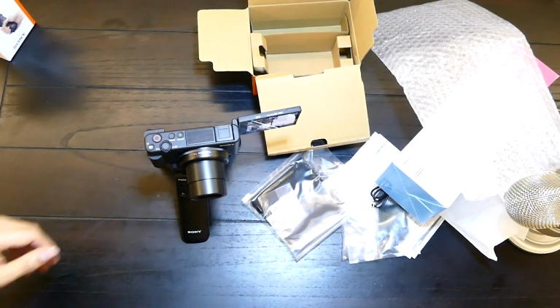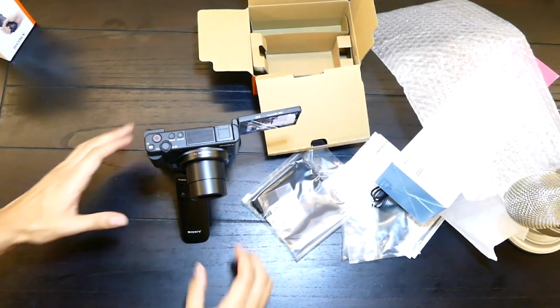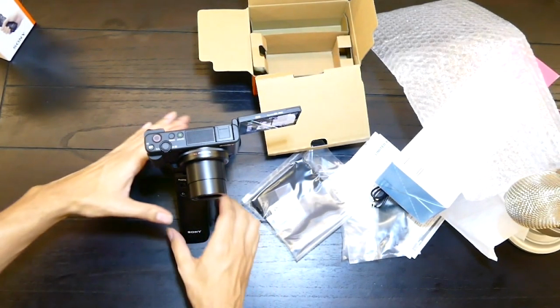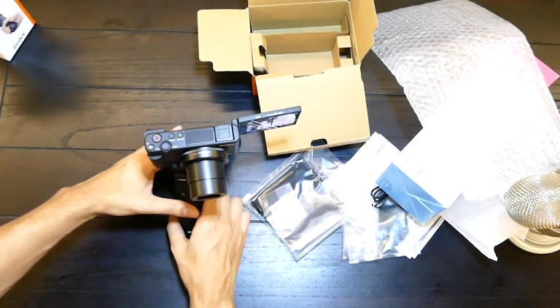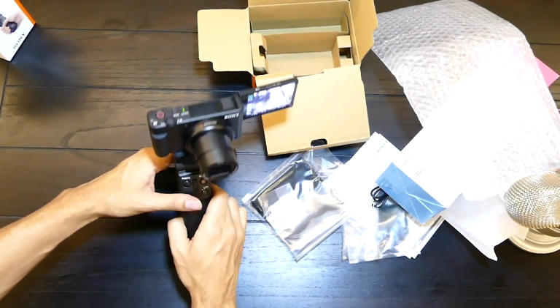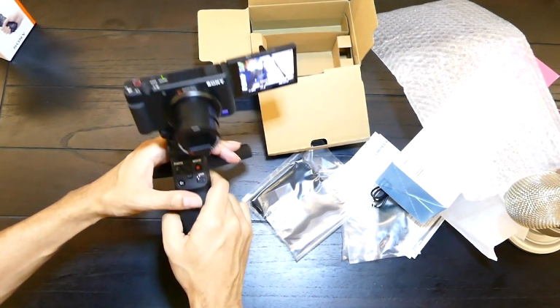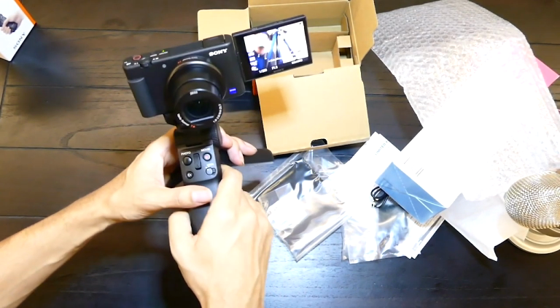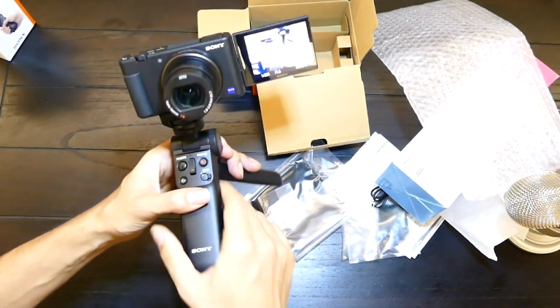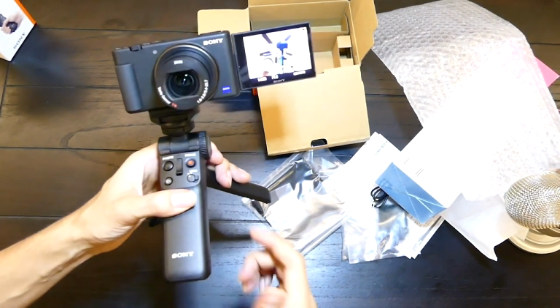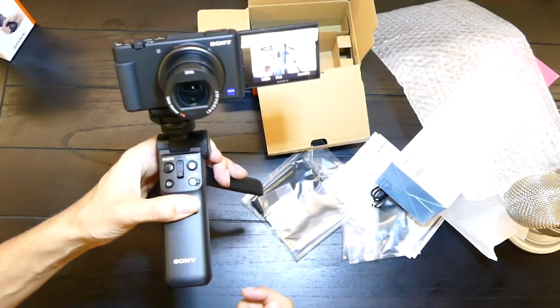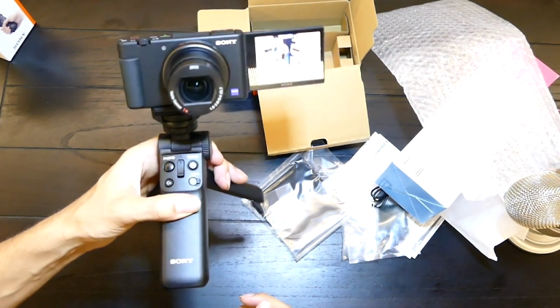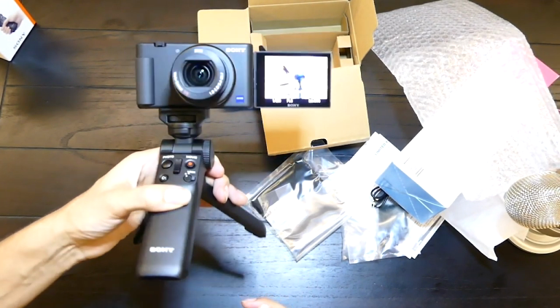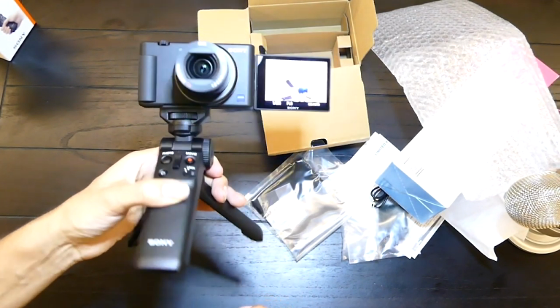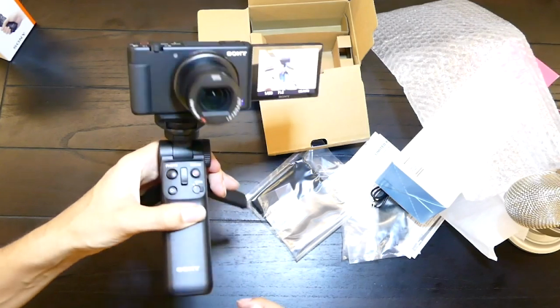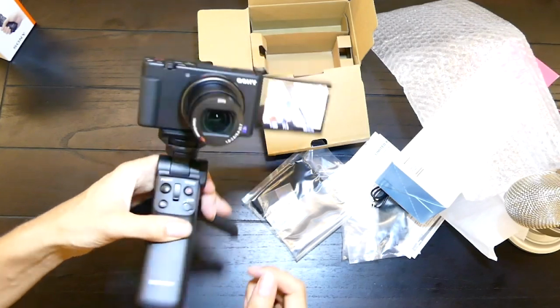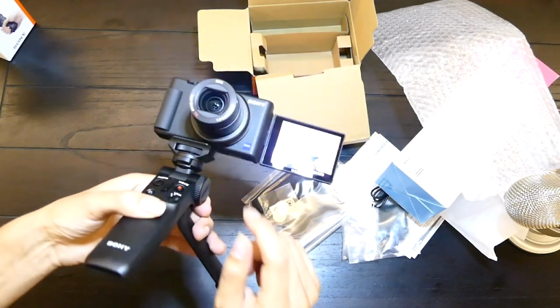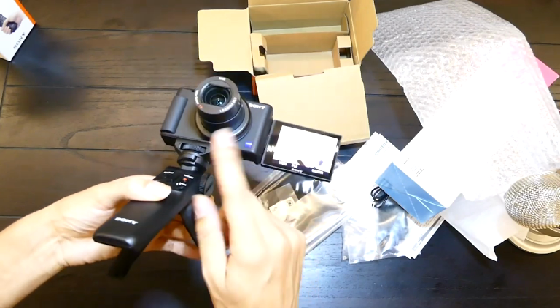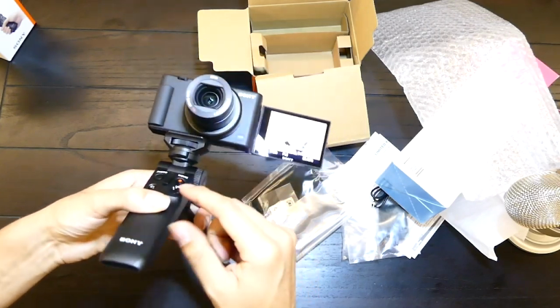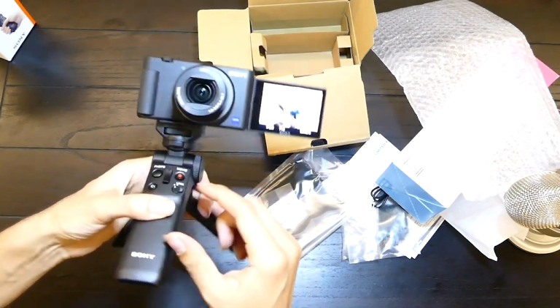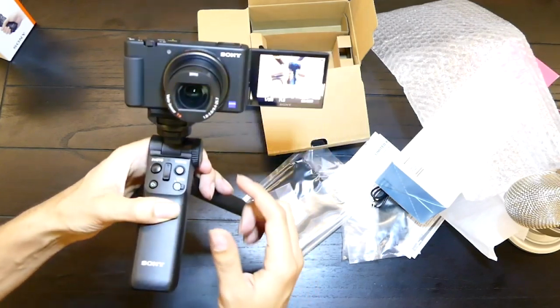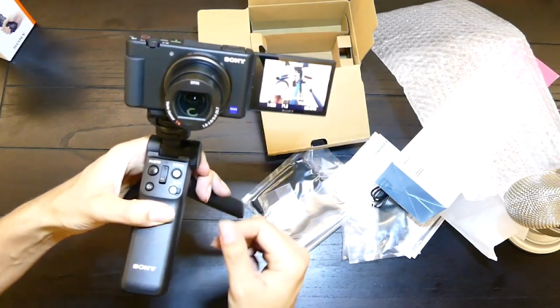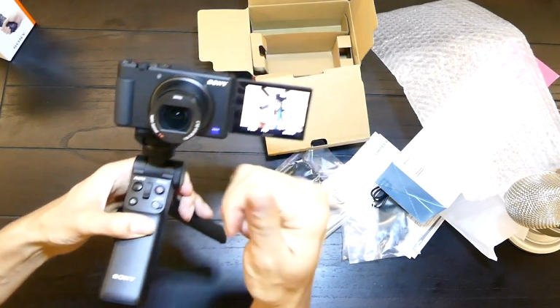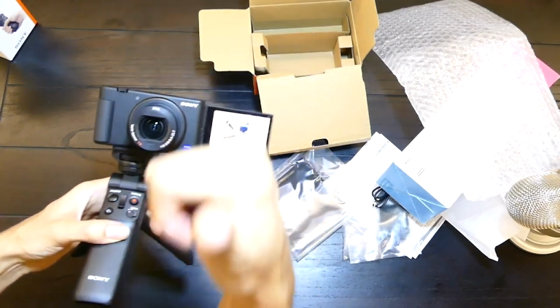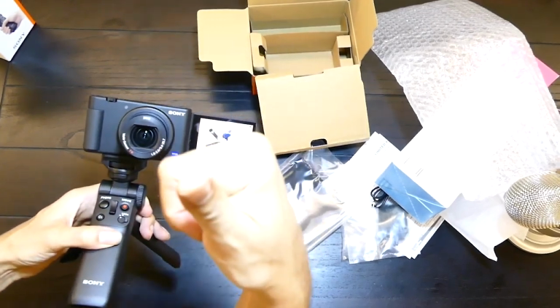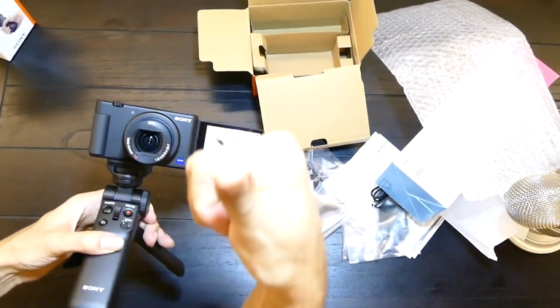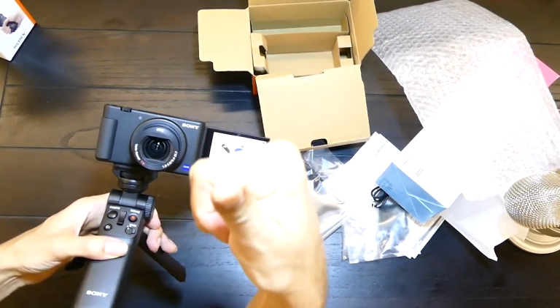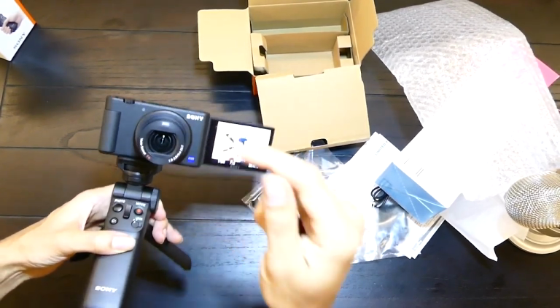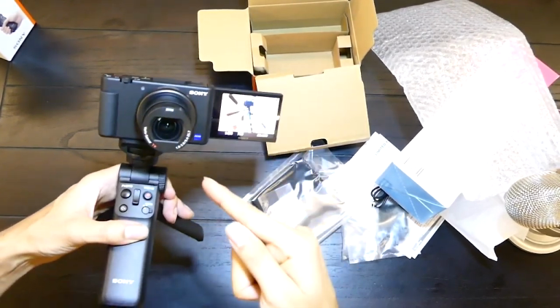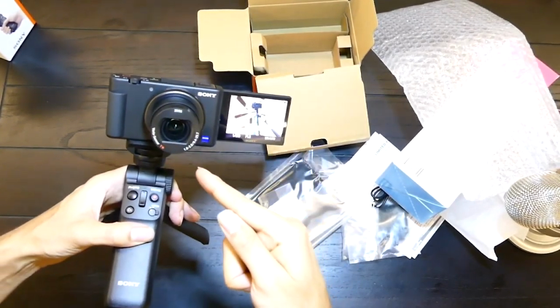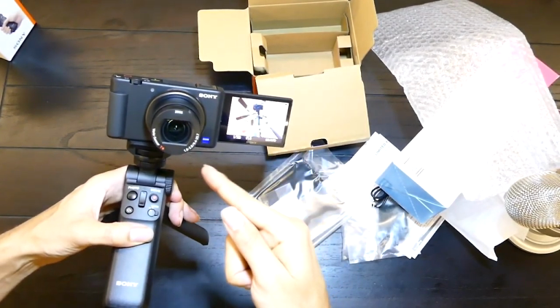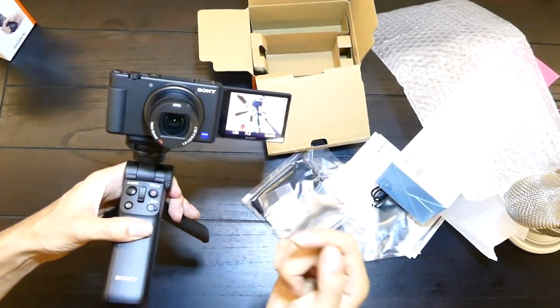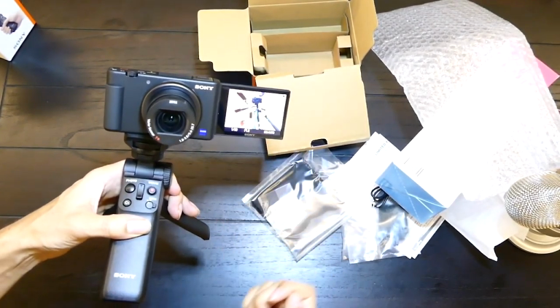Now let's go record some footage and show you a comparison of this camera and this one.